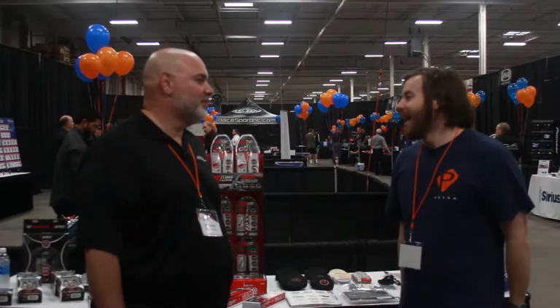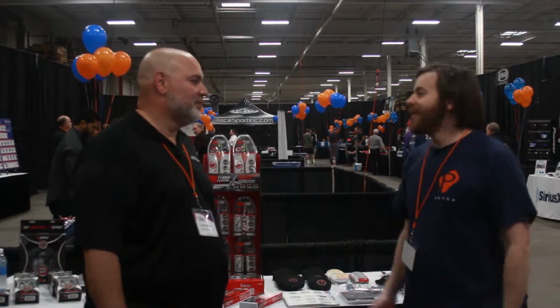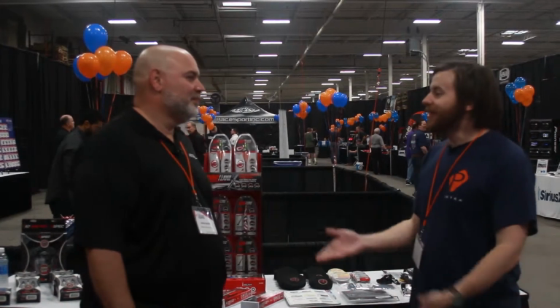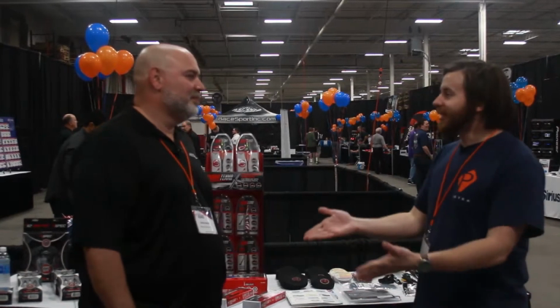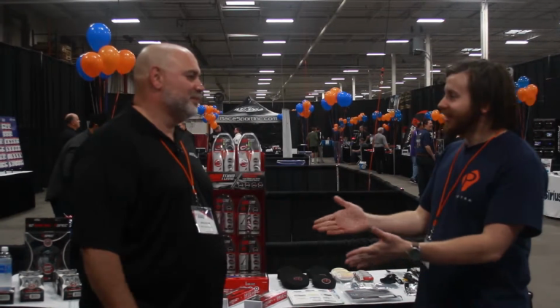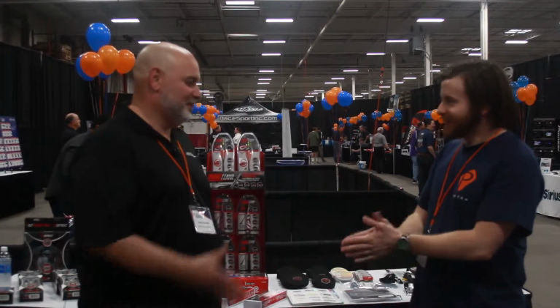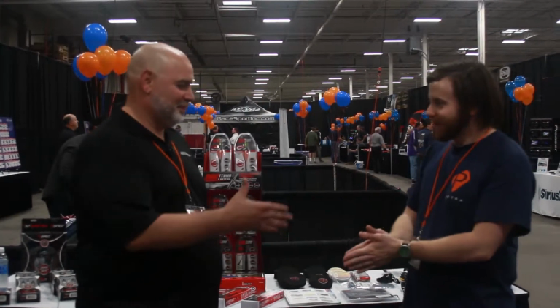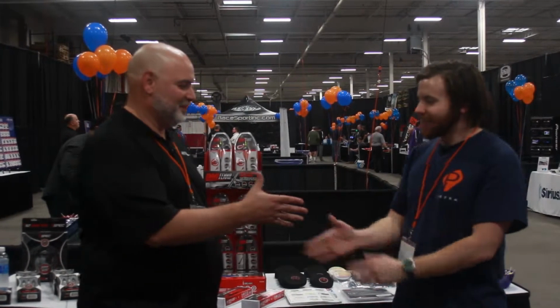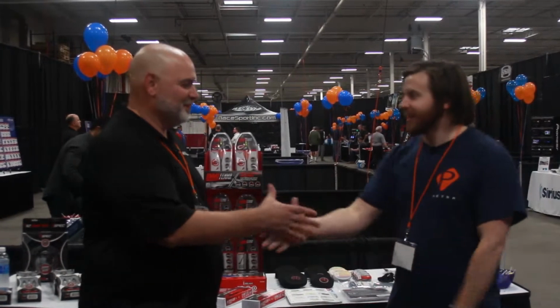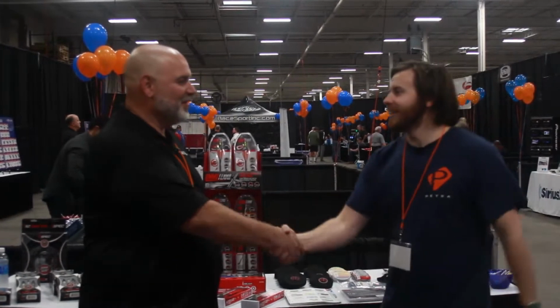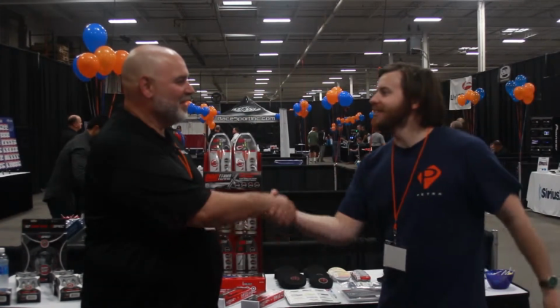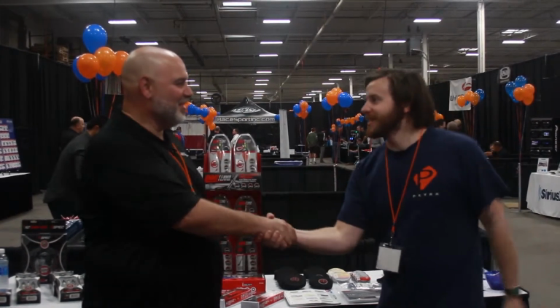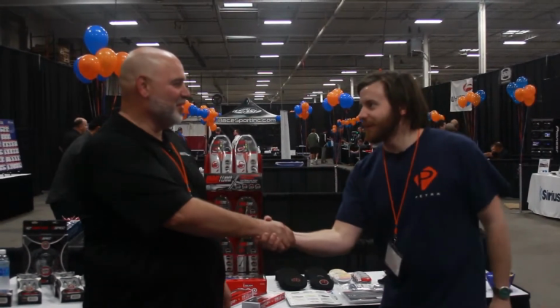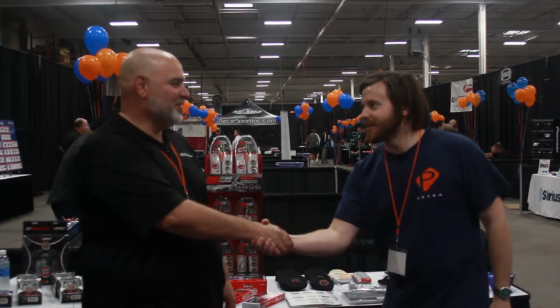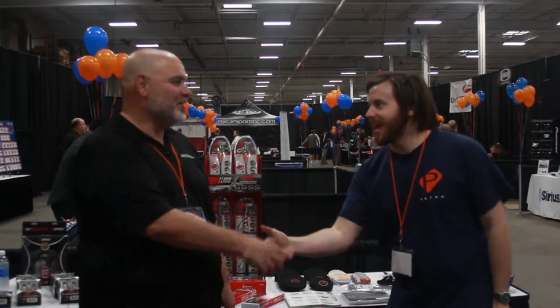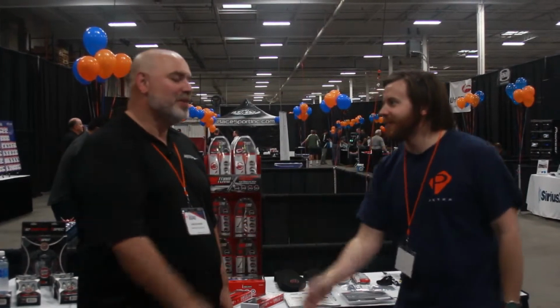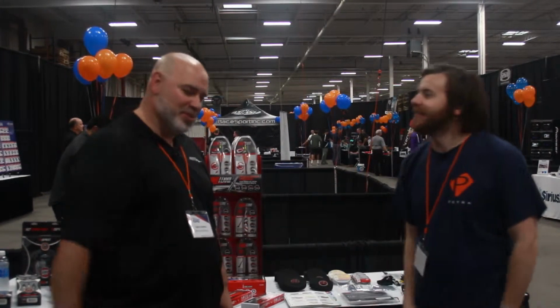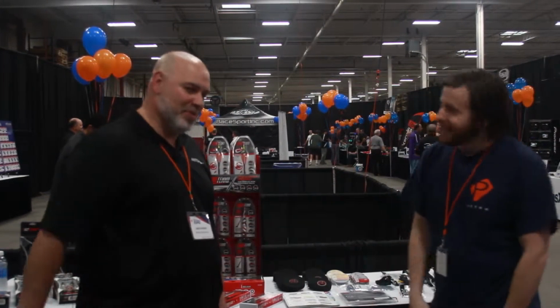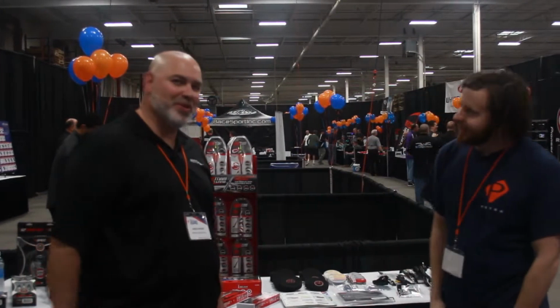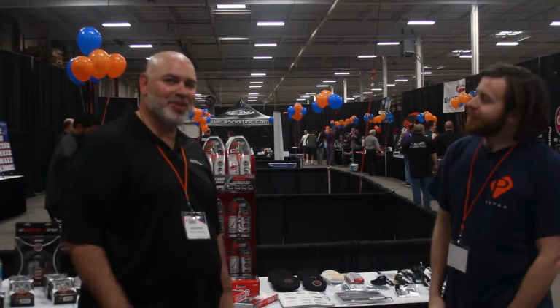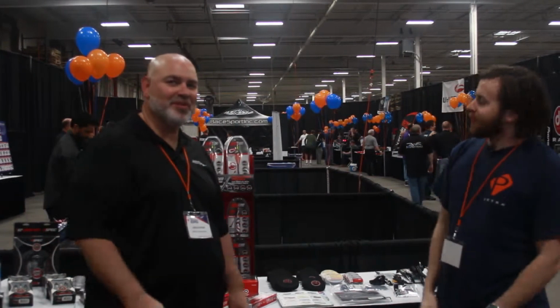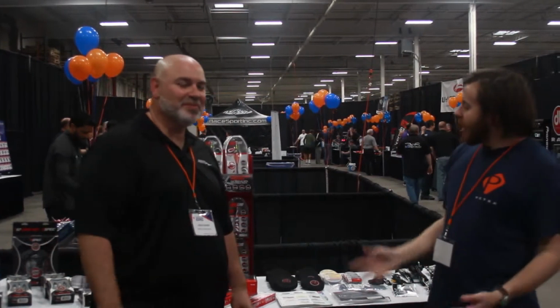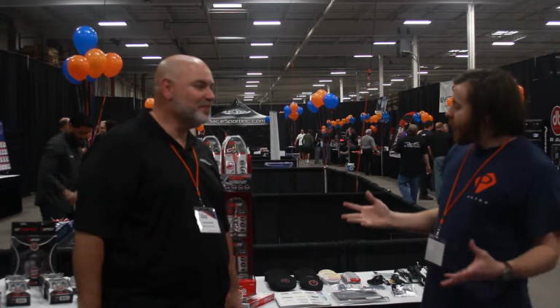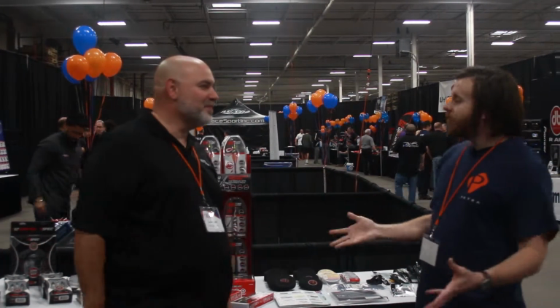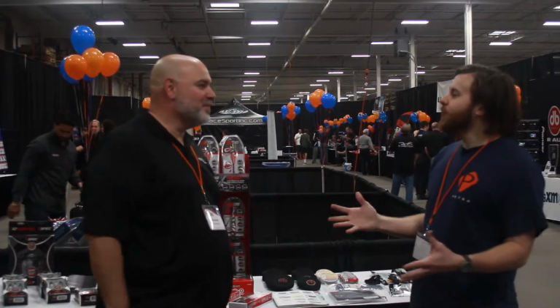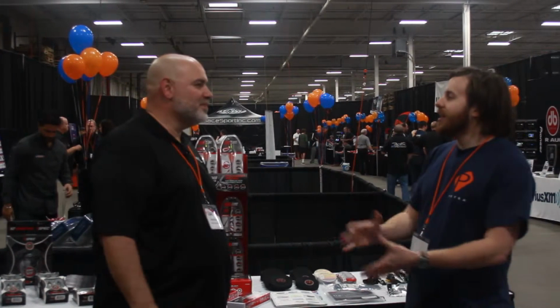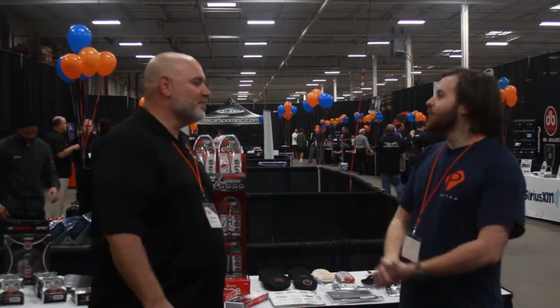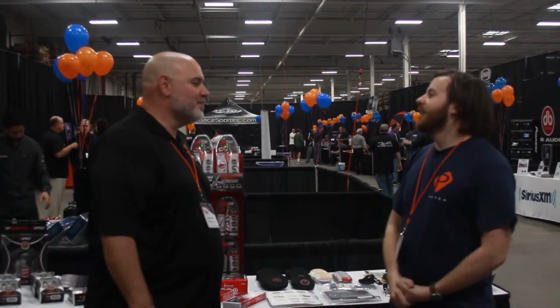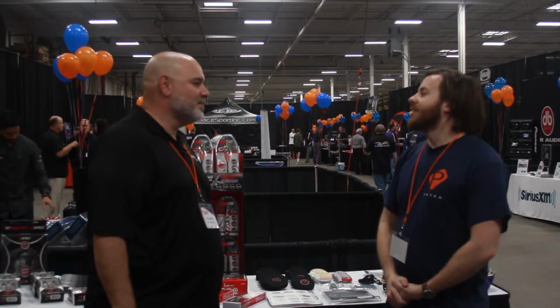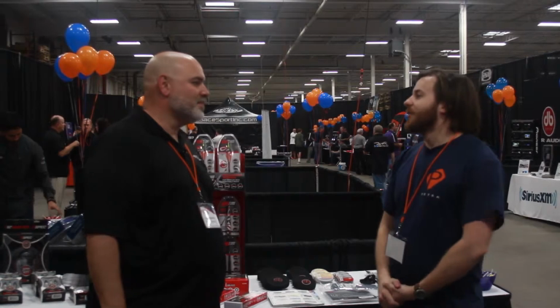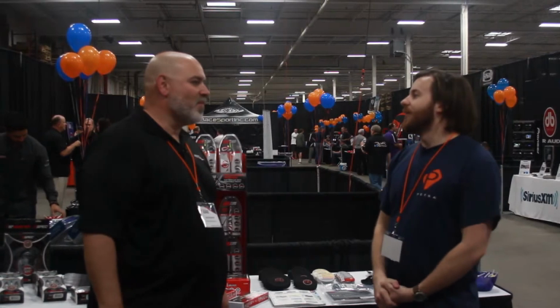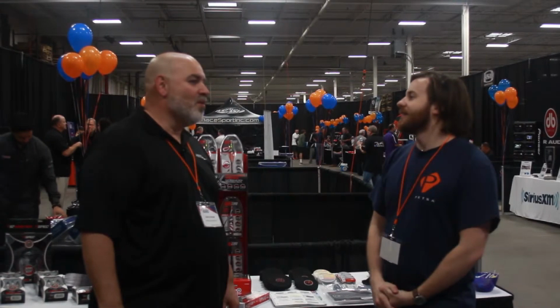Hi, we're here with Carlos from Metro. Carlos, it's a pleasure to have you. Same here, sir. What new items would you like to show us?